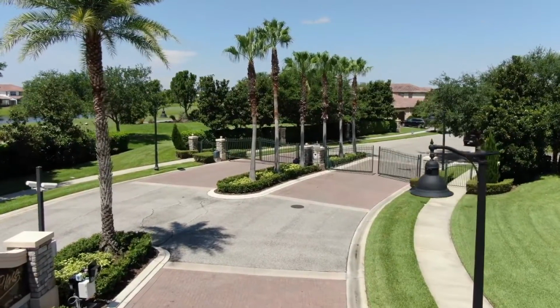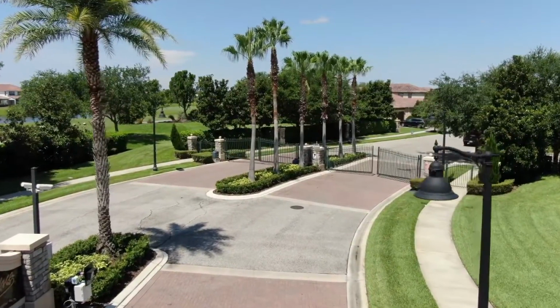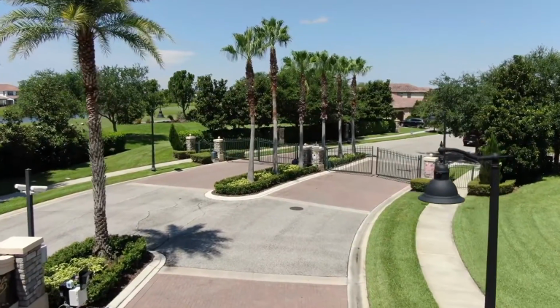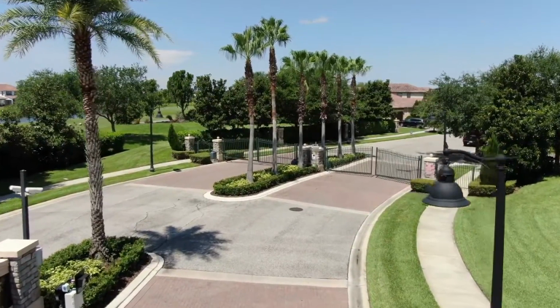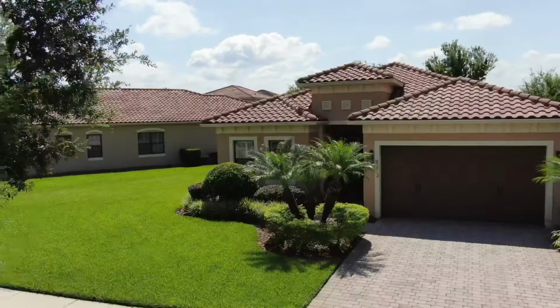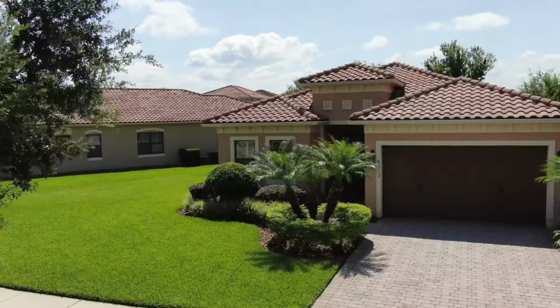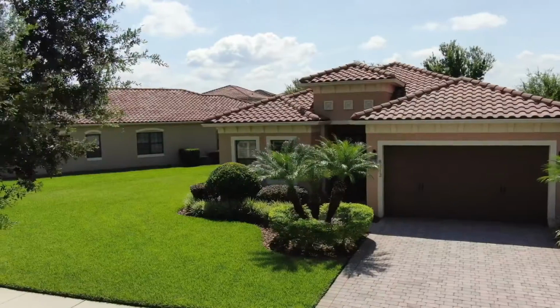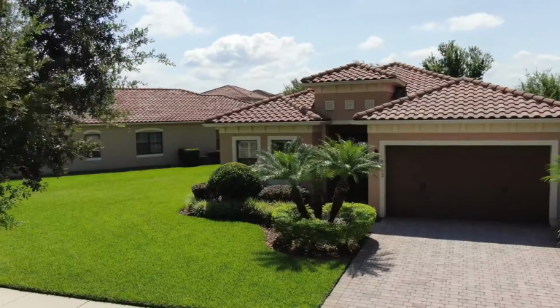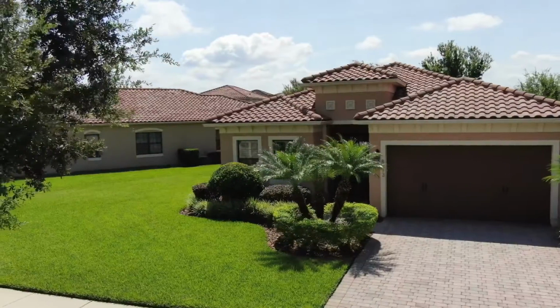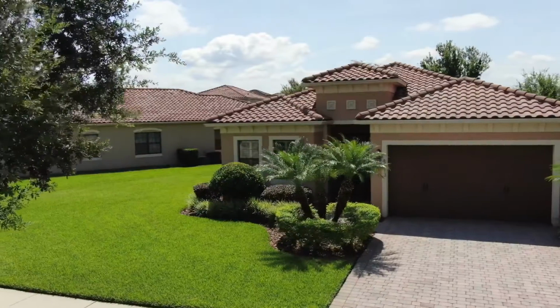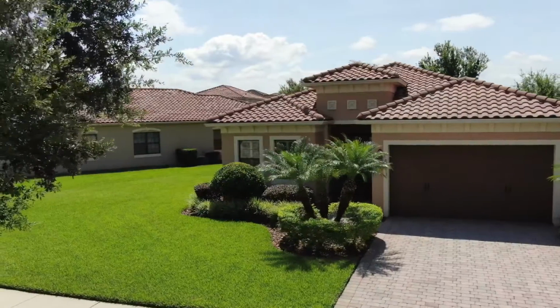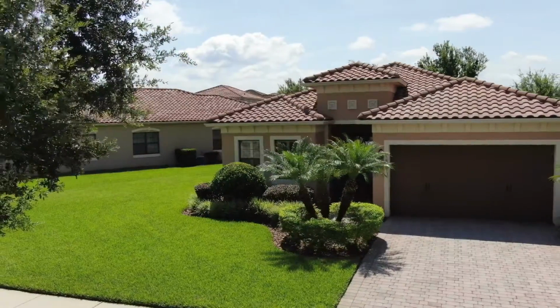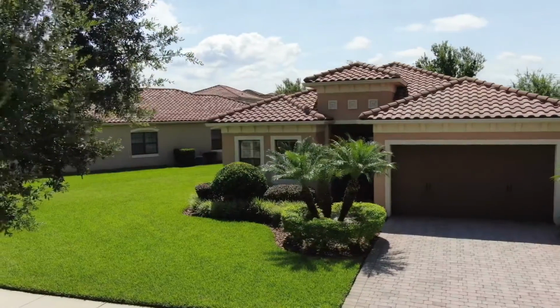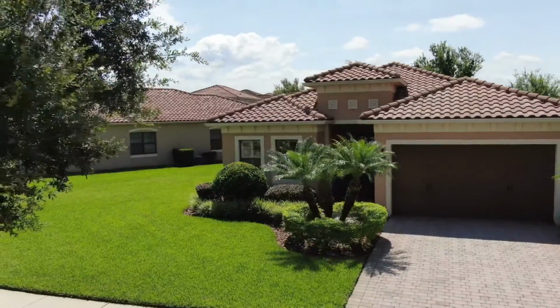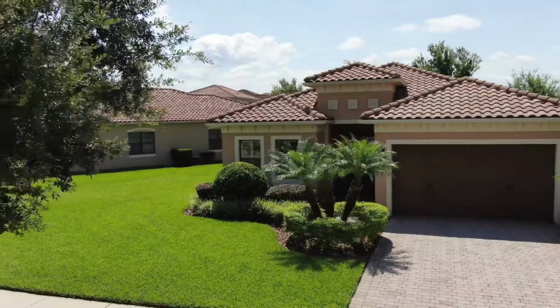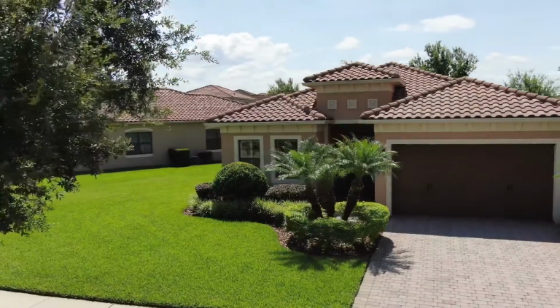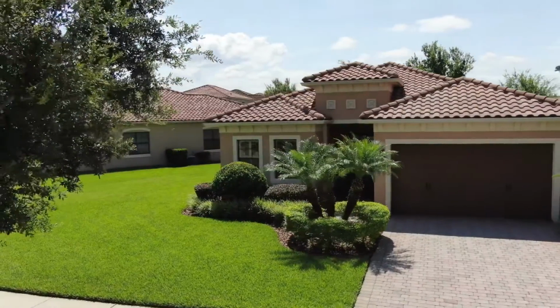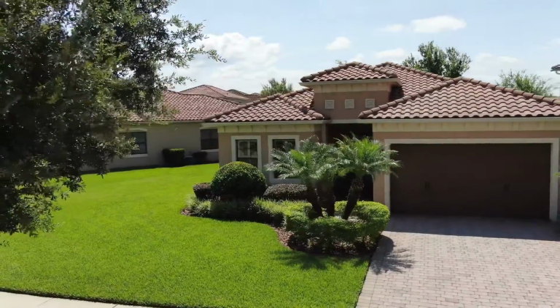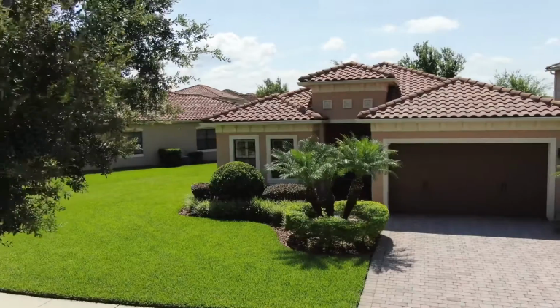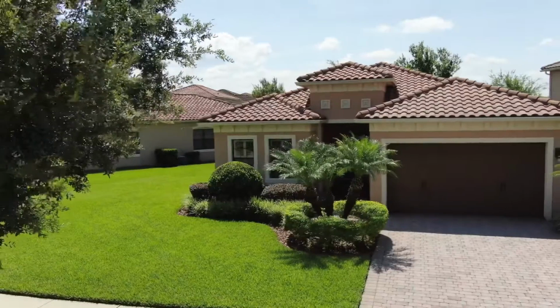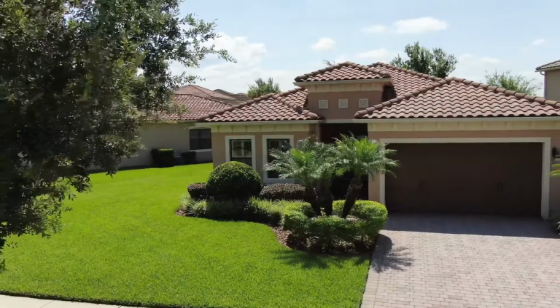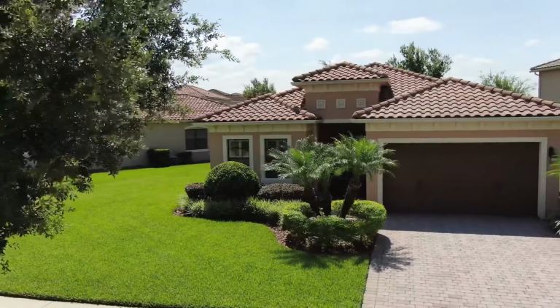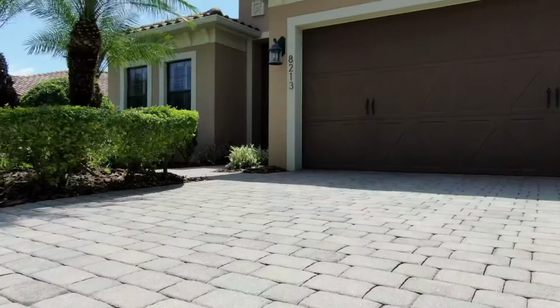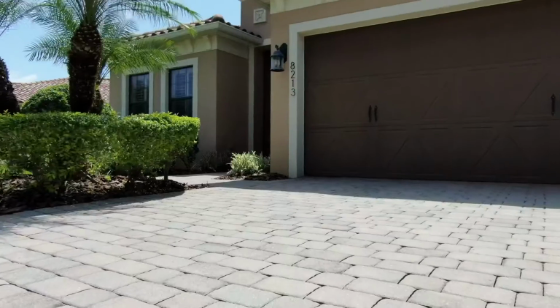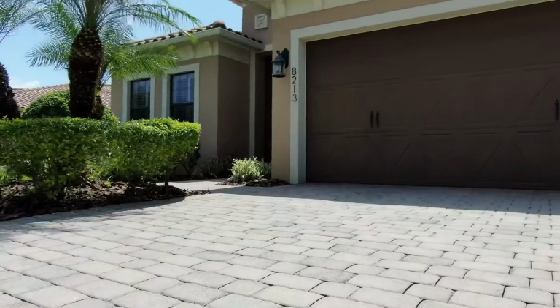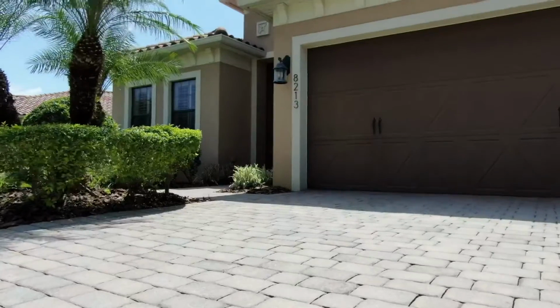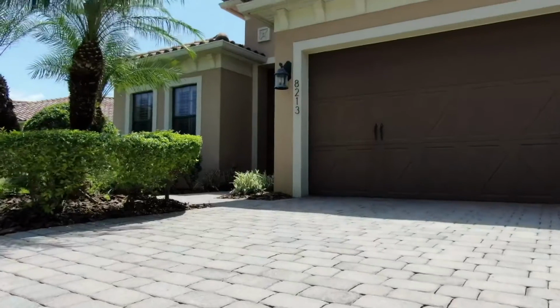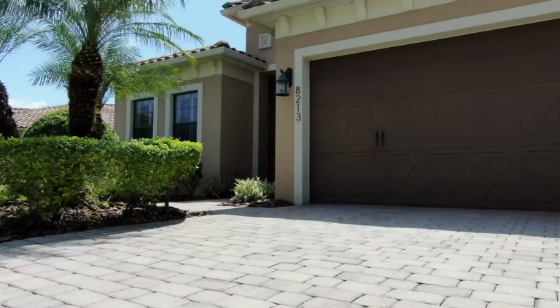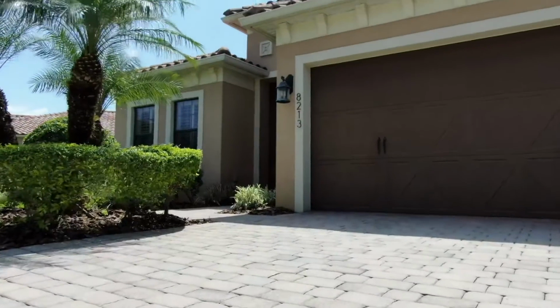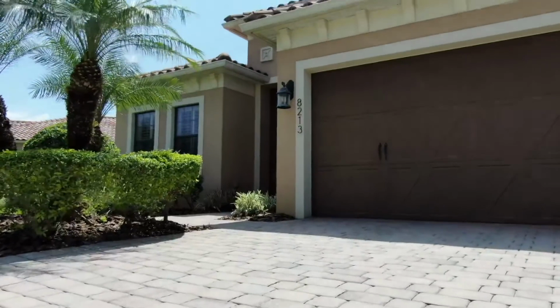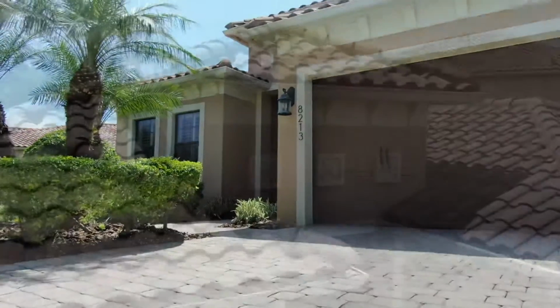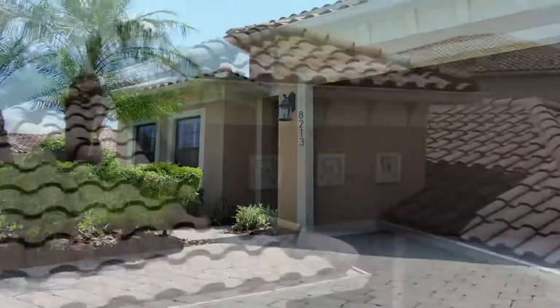You are greeted with well-maintained curb appeal, a pavered driveway, and tile roof.